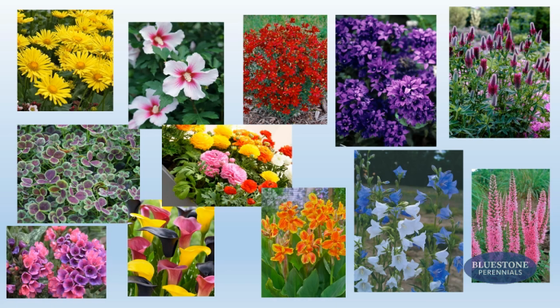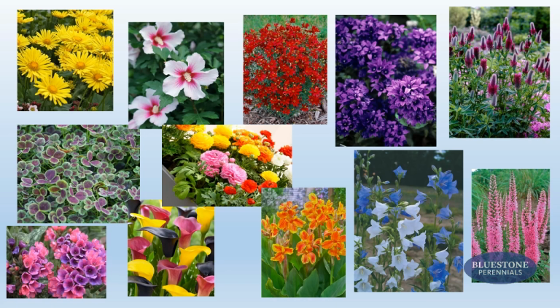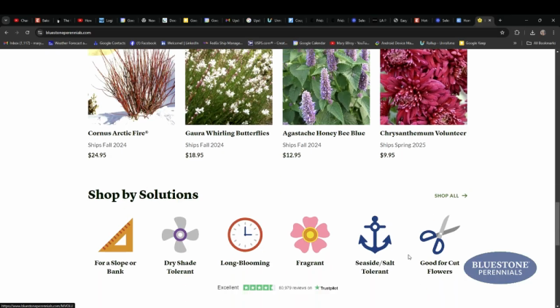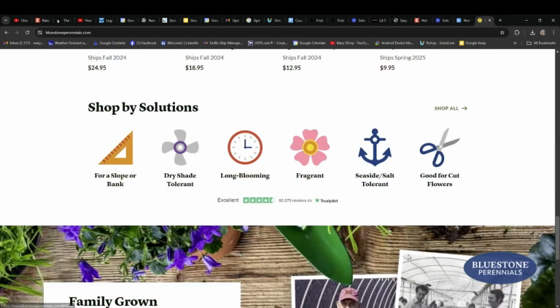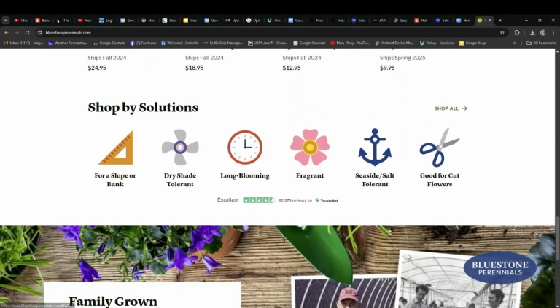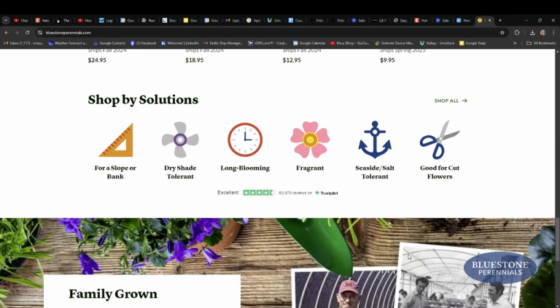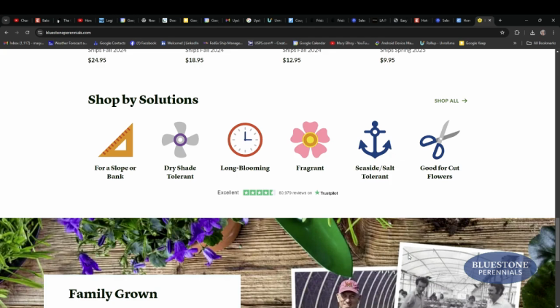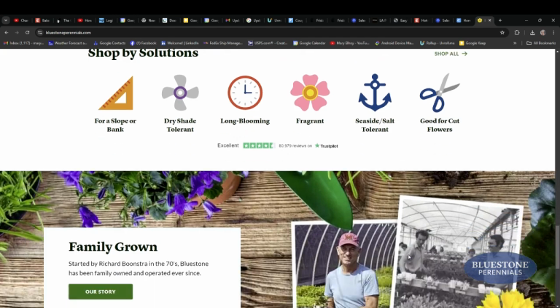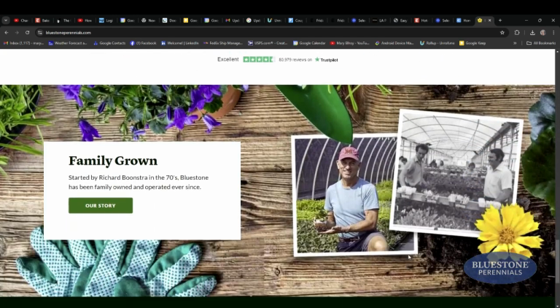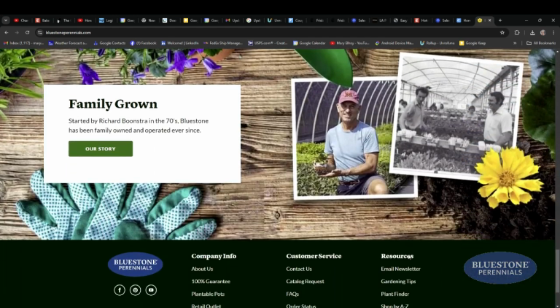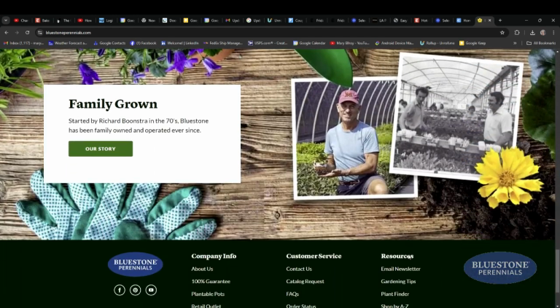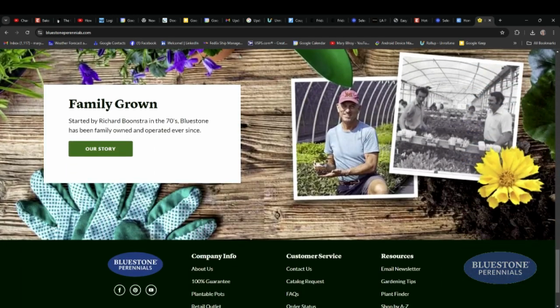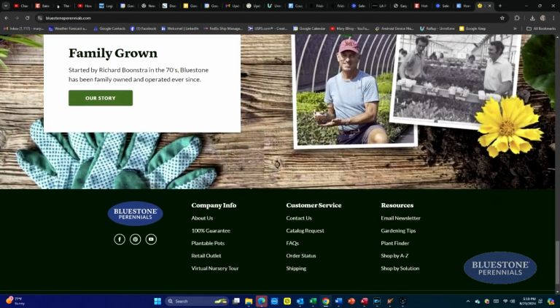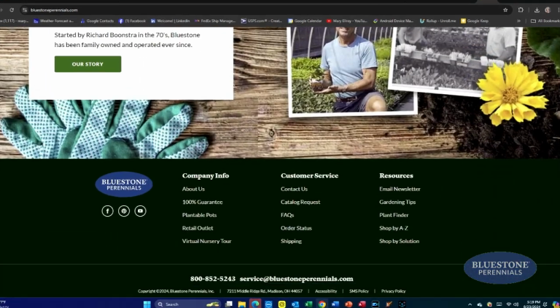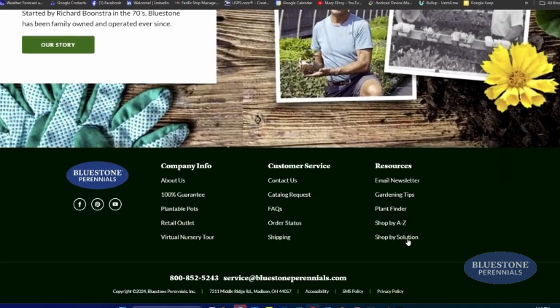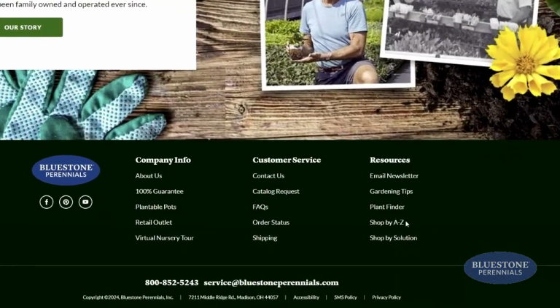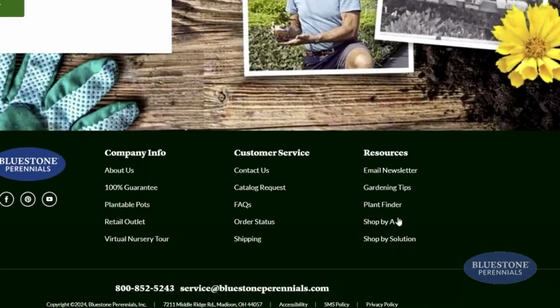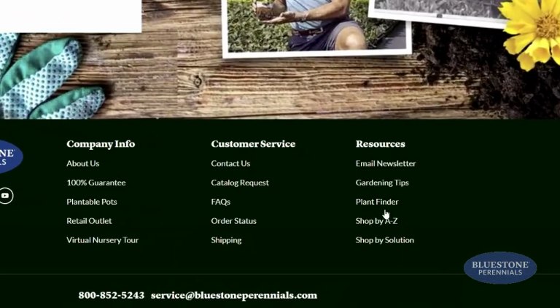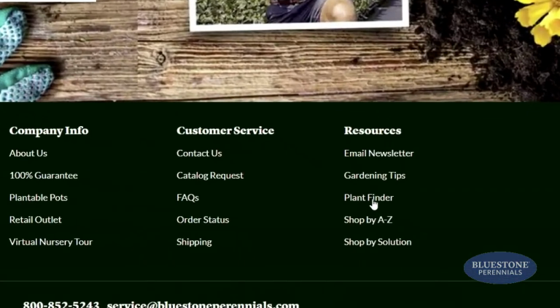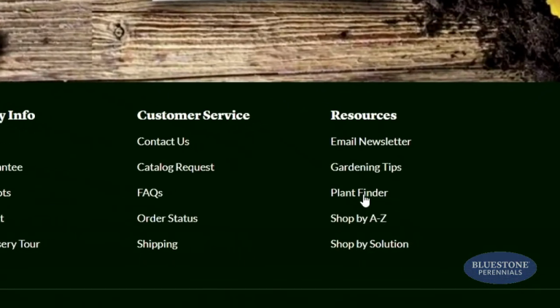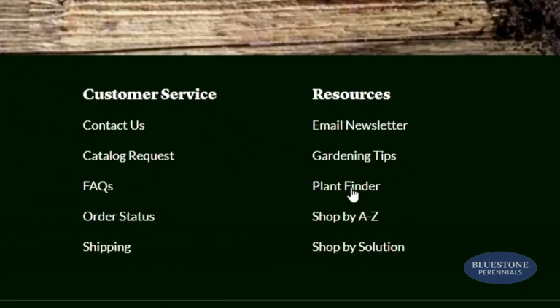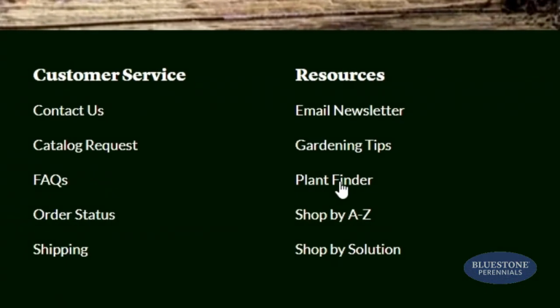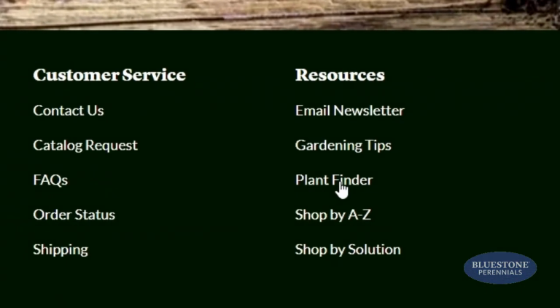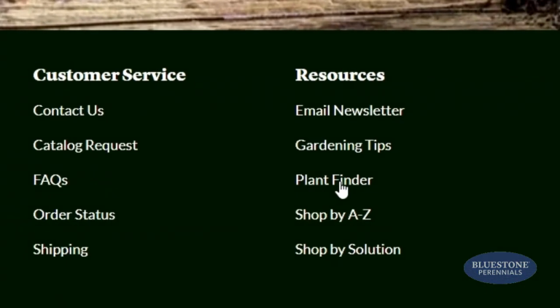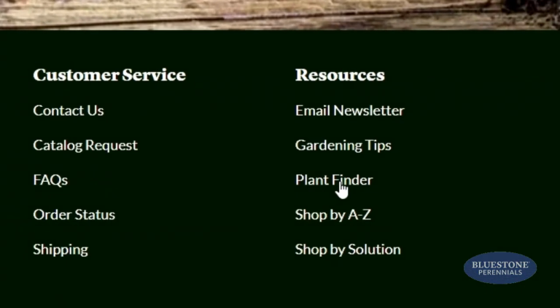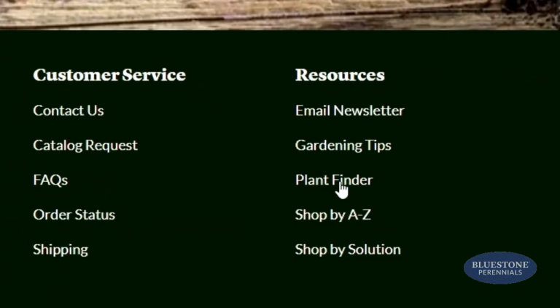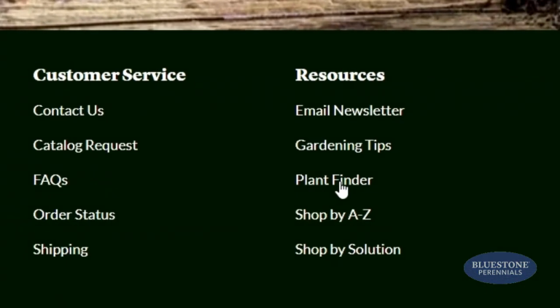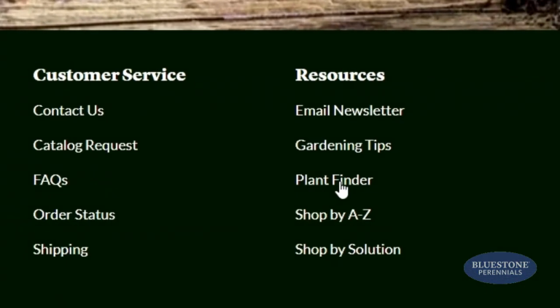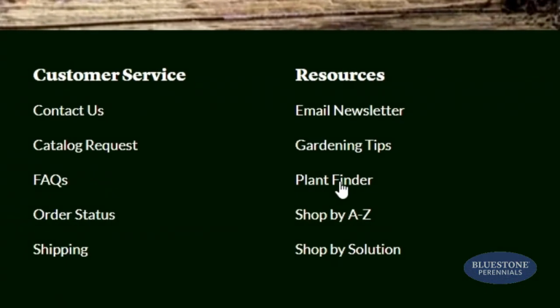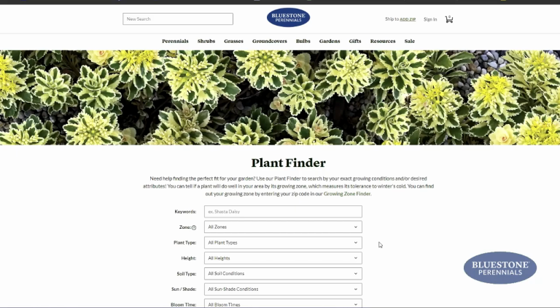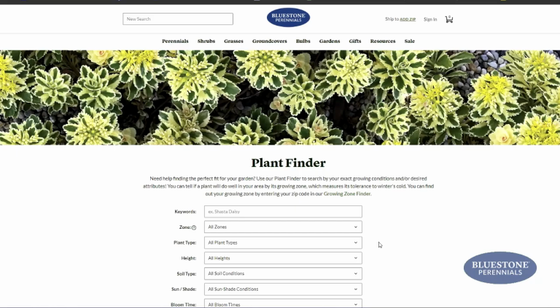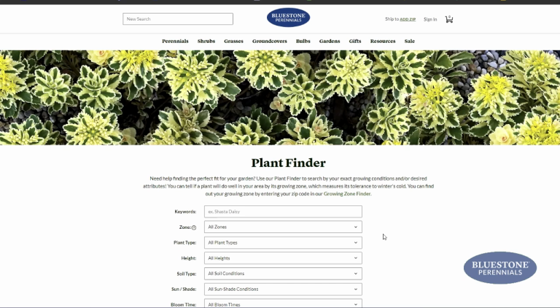It's easy! Visit Bluestone Perennials' website, scroll to the bottom navigation, and click on the Plant Finder.